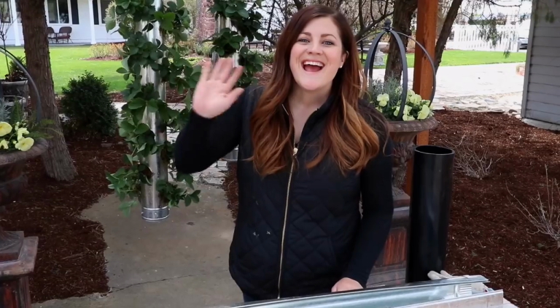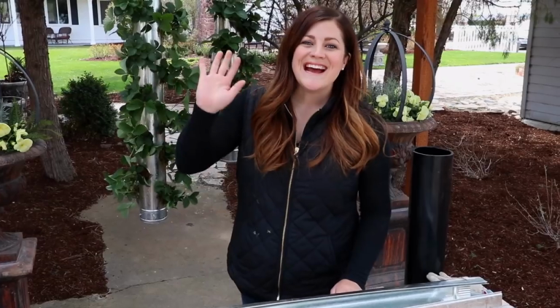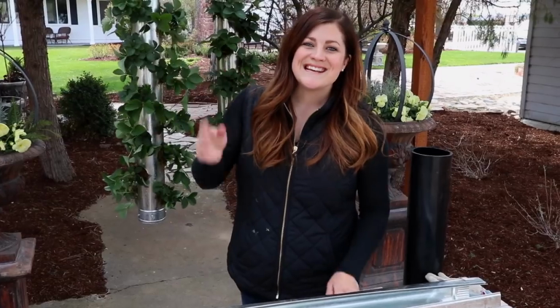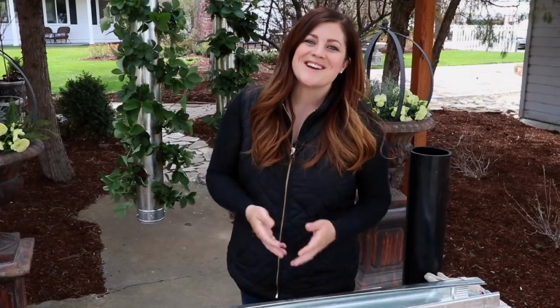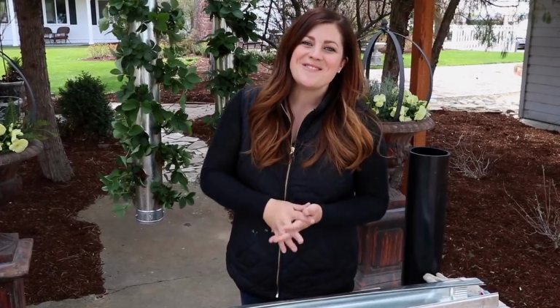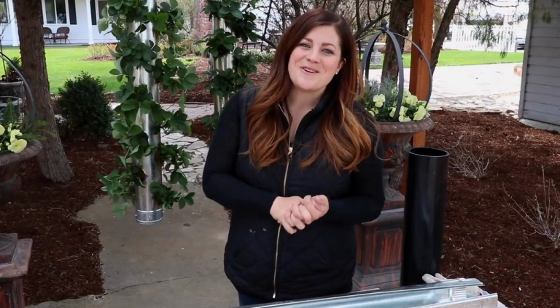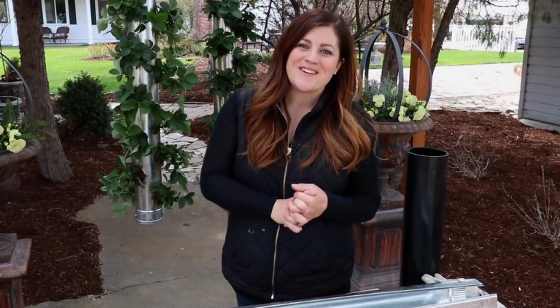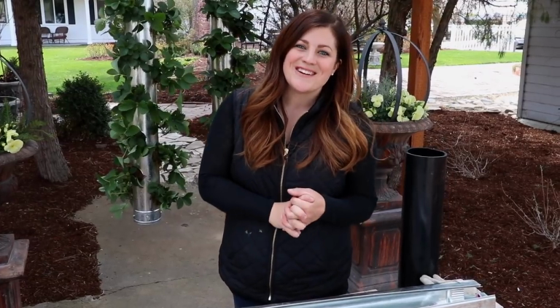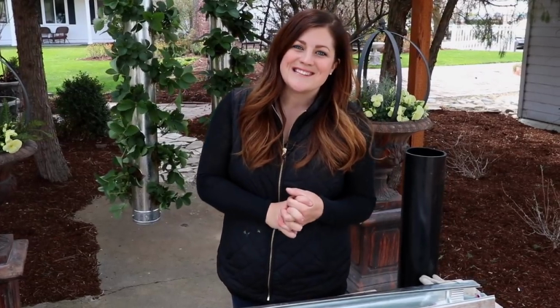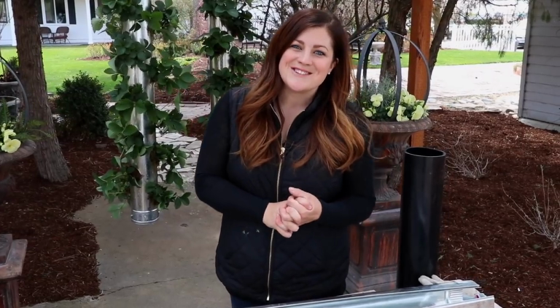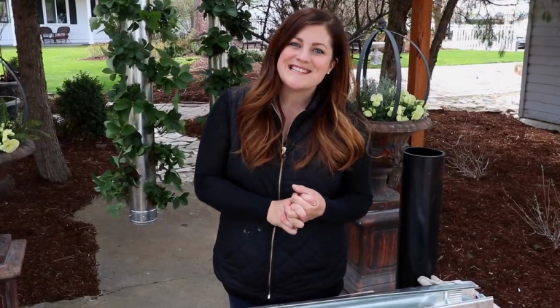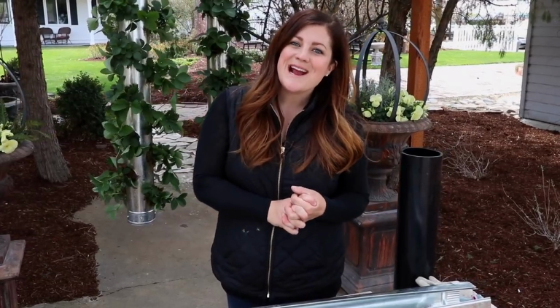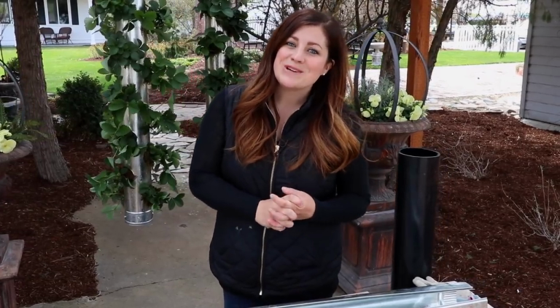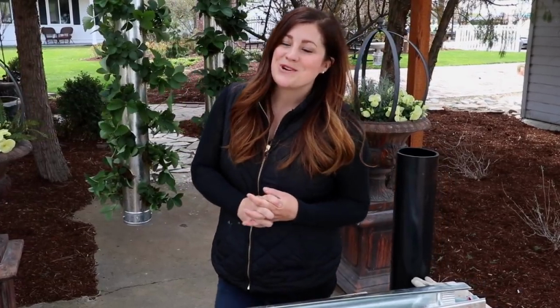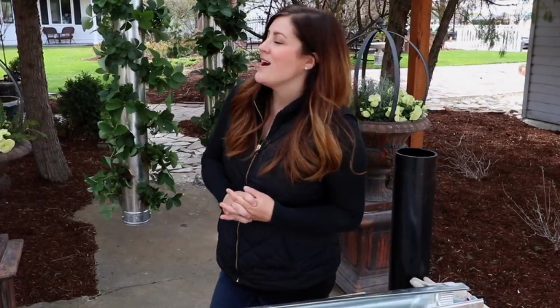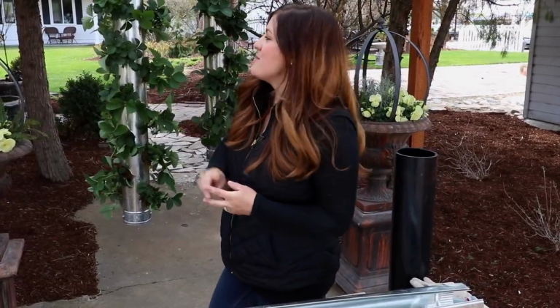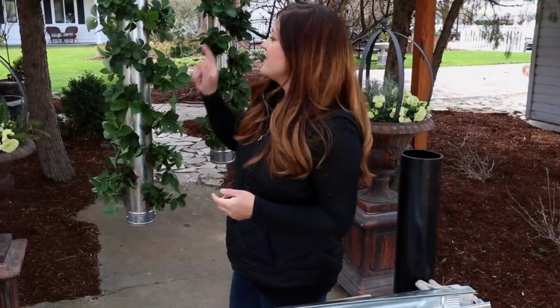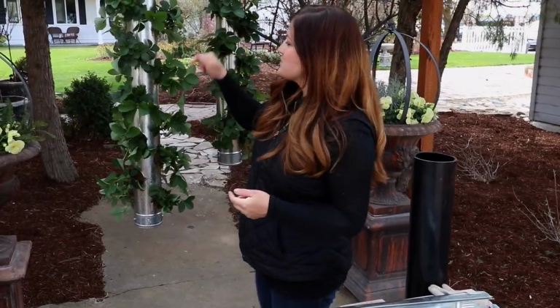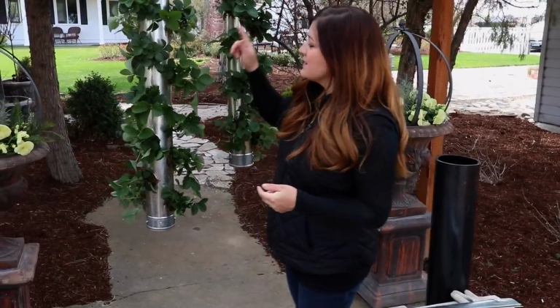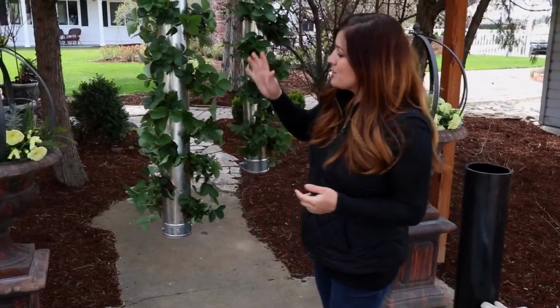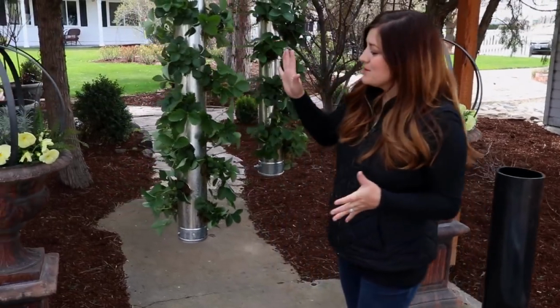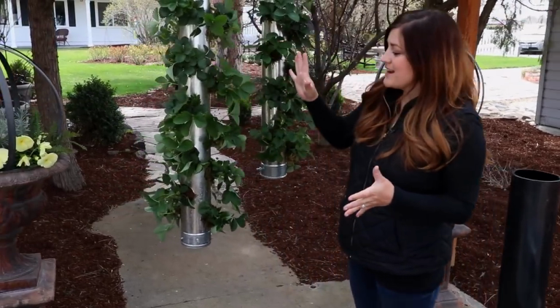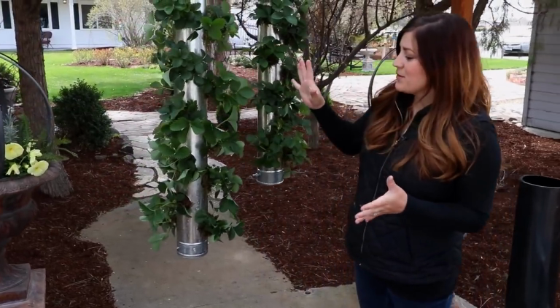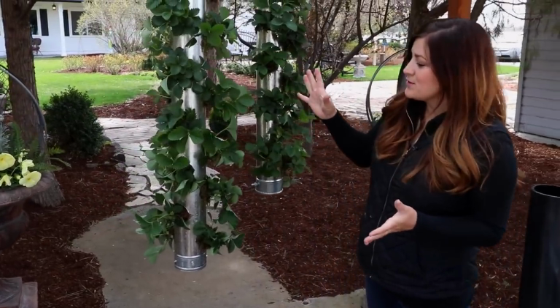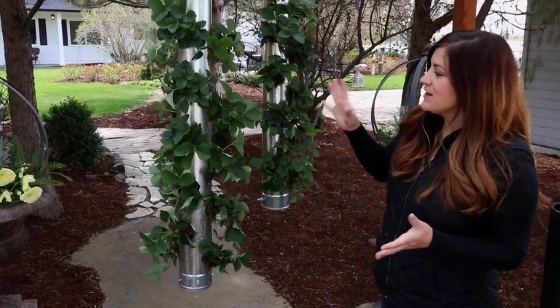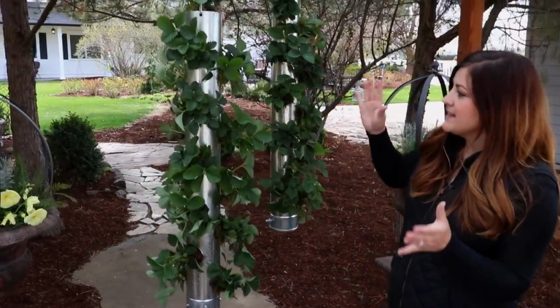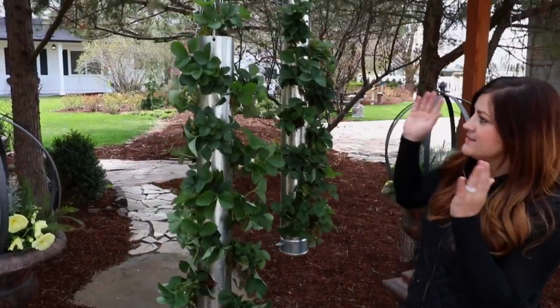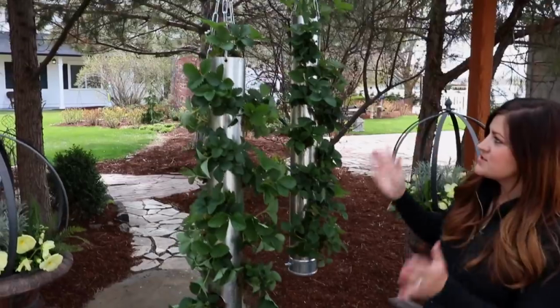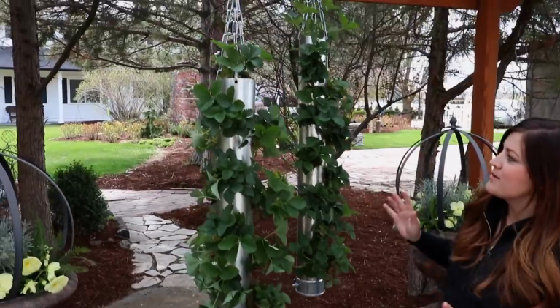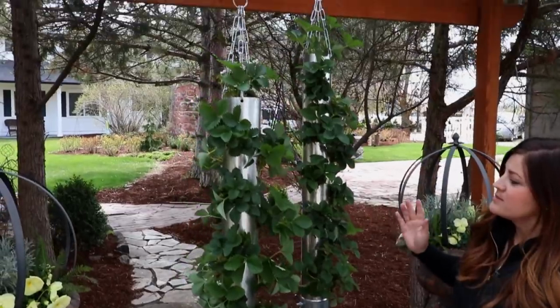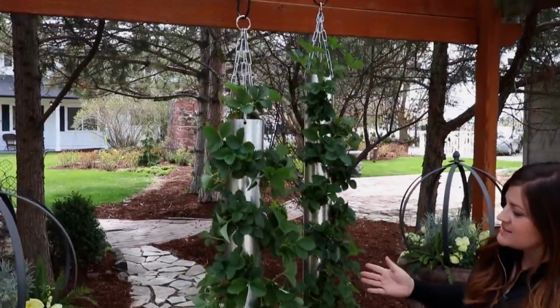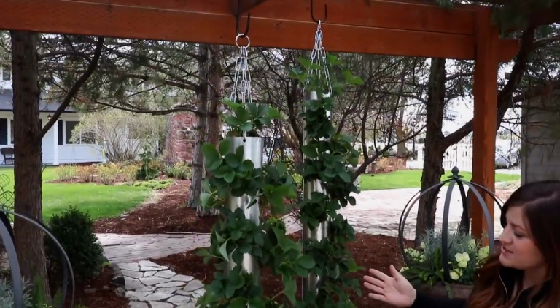Hey guys, how's it going? Laura with Garden Answer. Today I want to show you how to make these really cool looking vertical hanging strawberry planters.